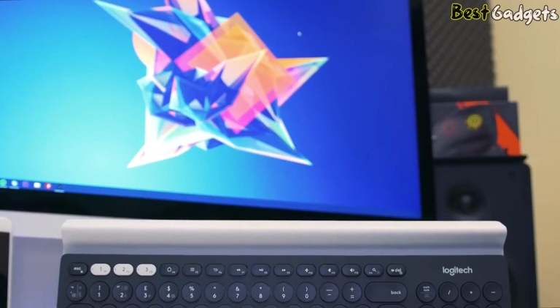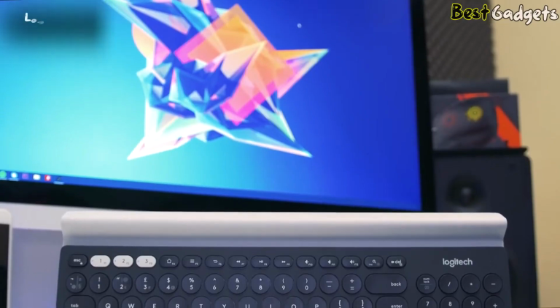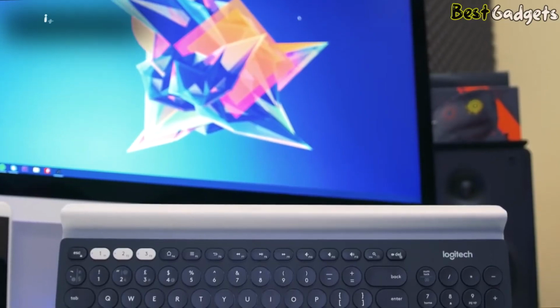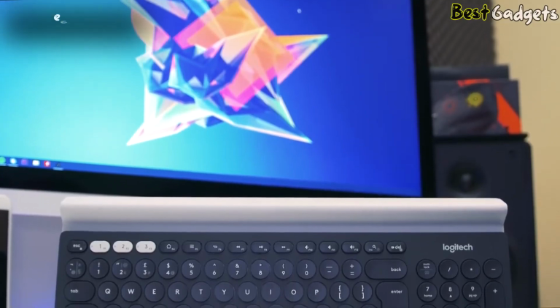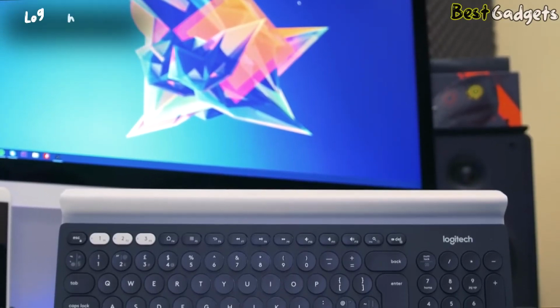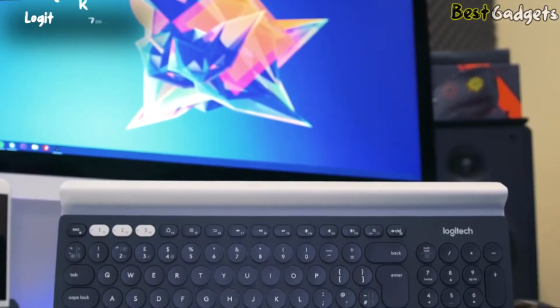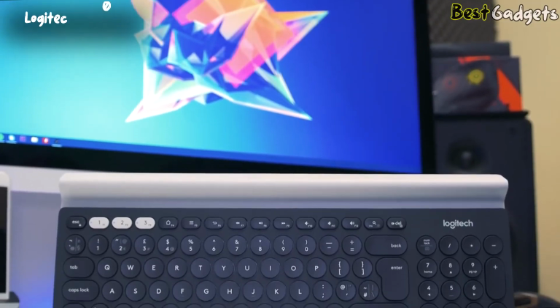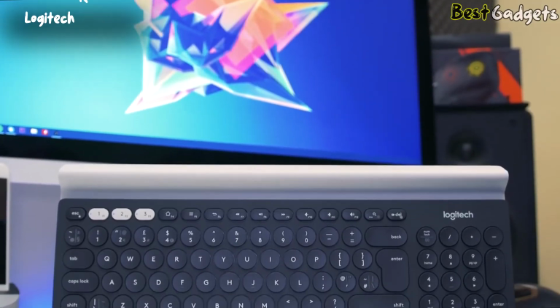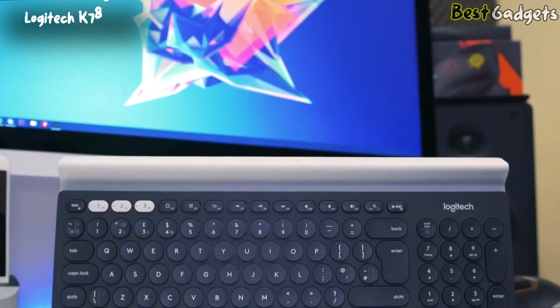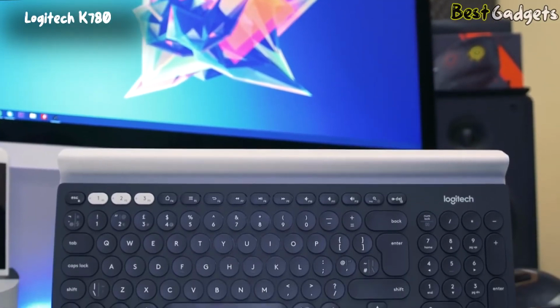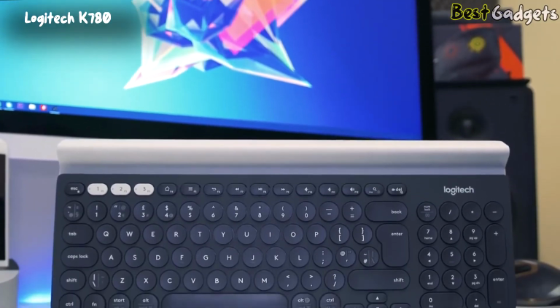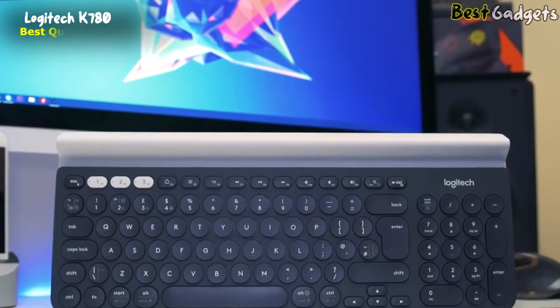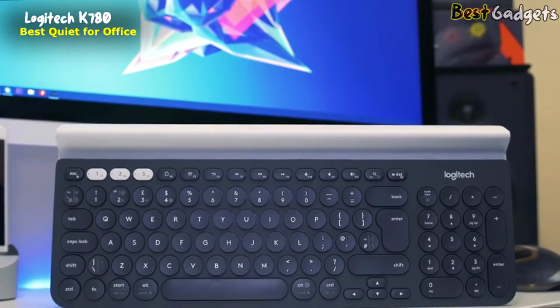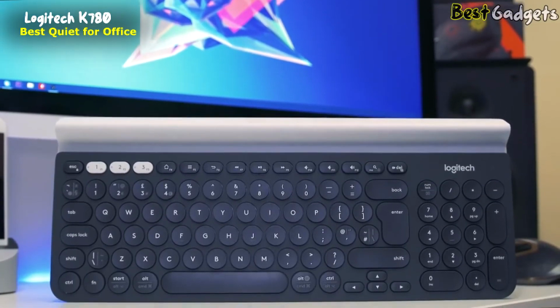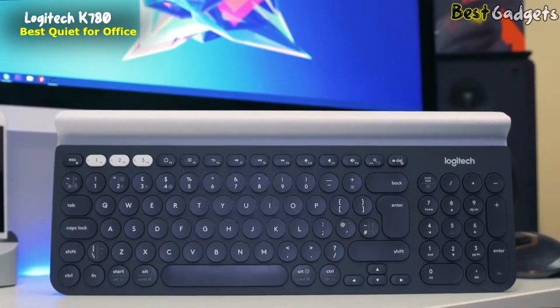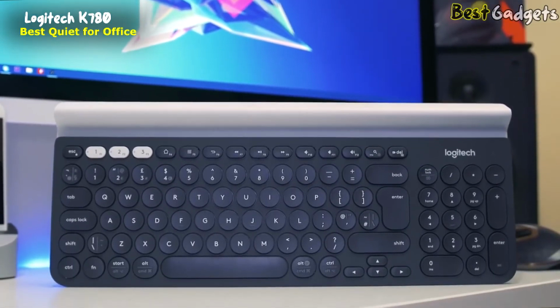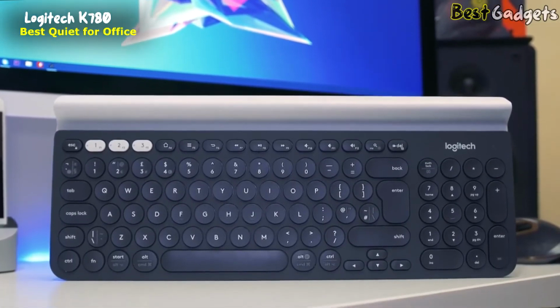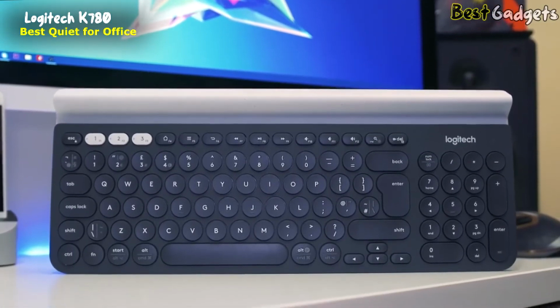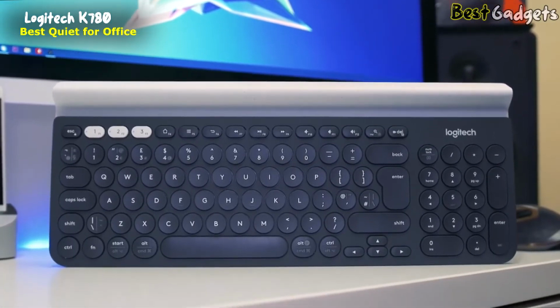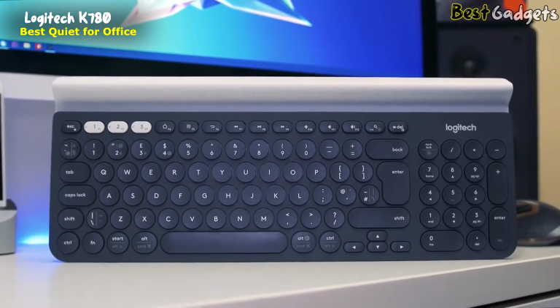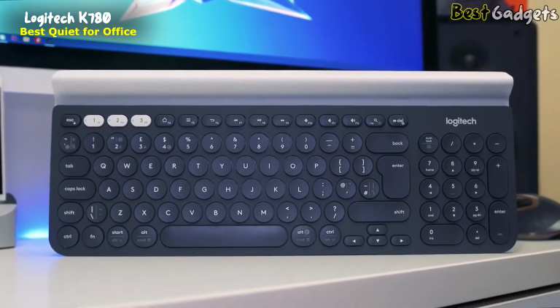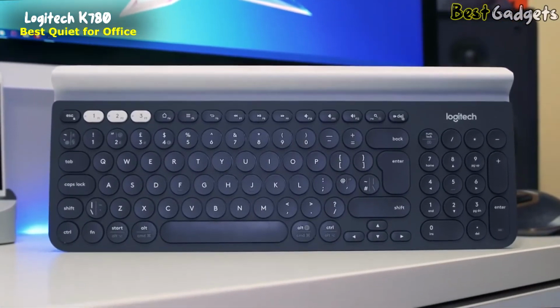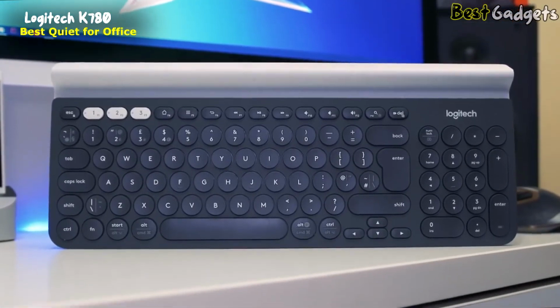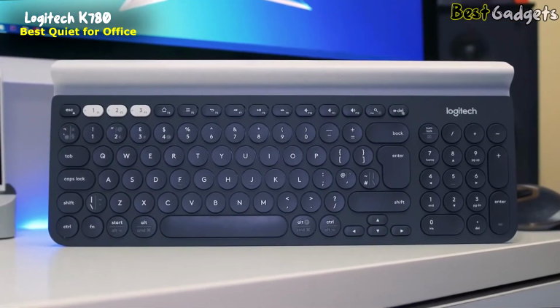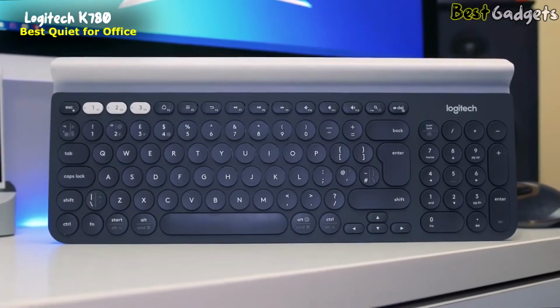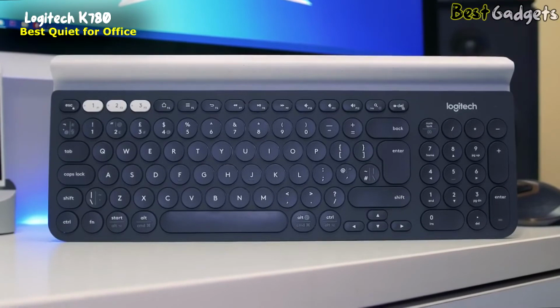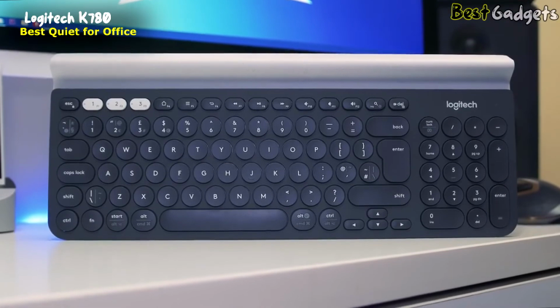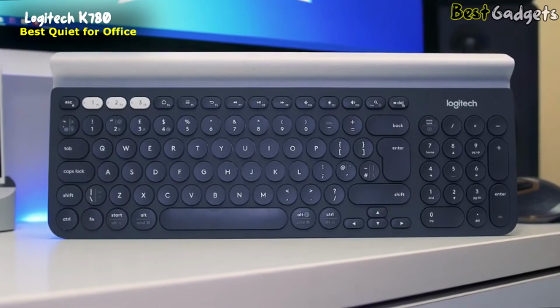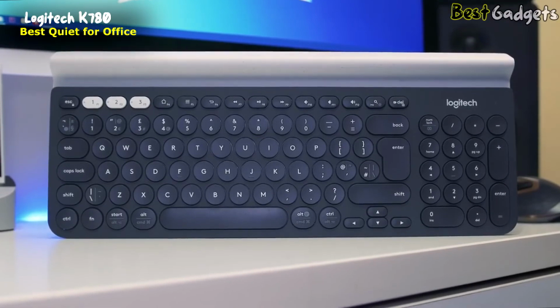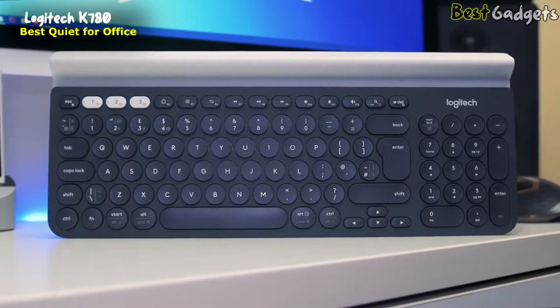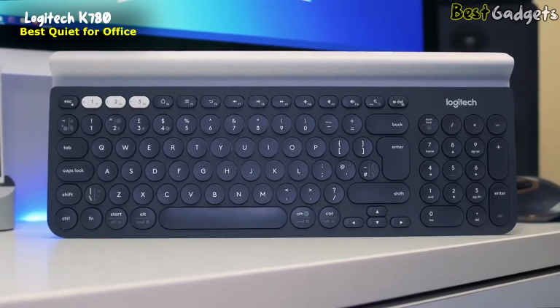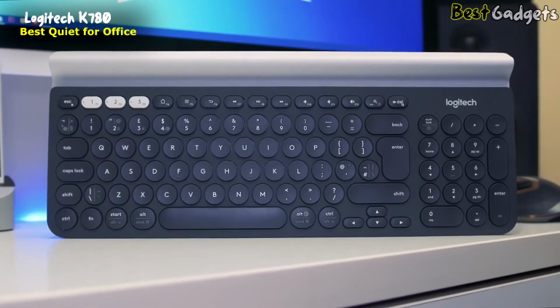Number 2: the Logitech K780, the best quiet office keyboard. It's priced at around $60.